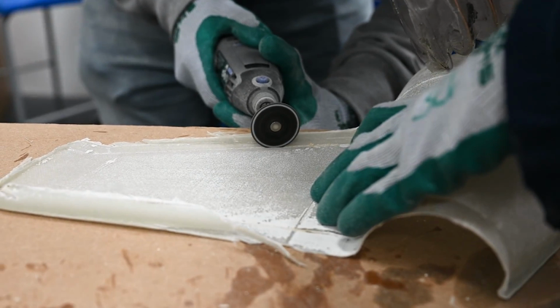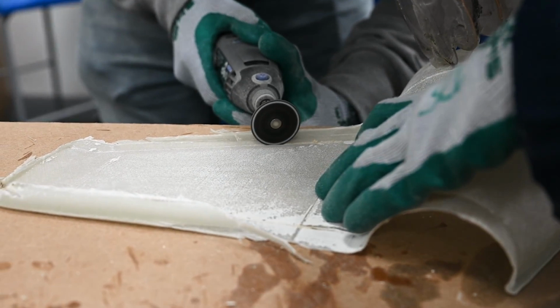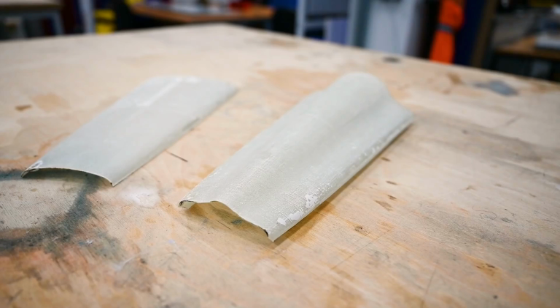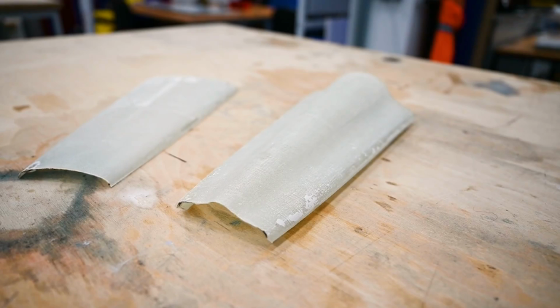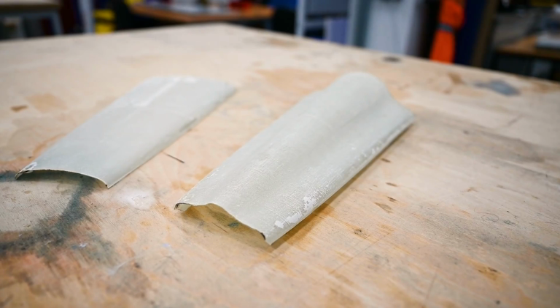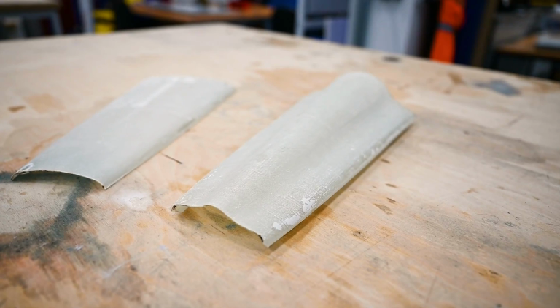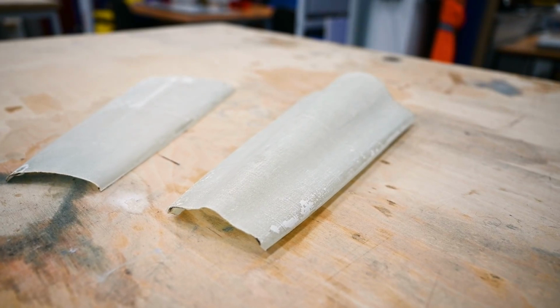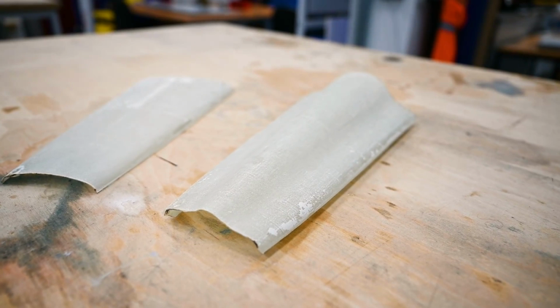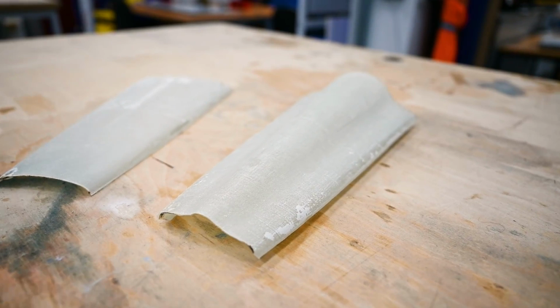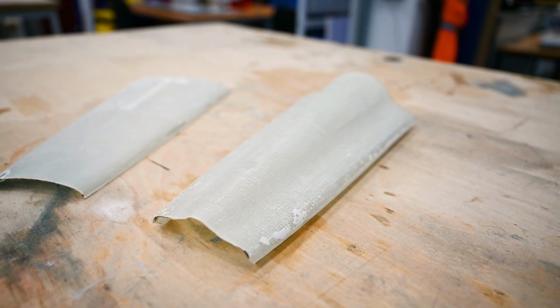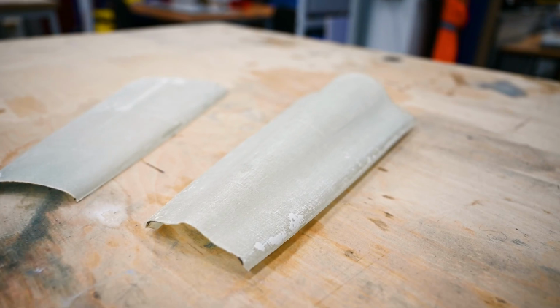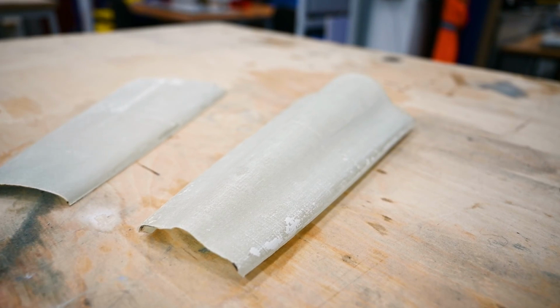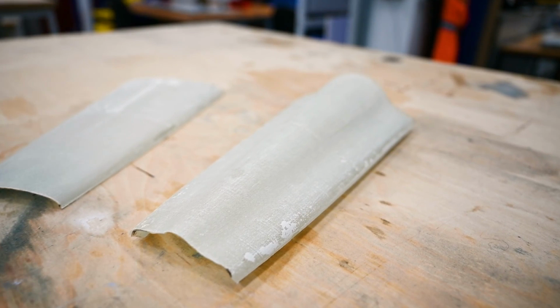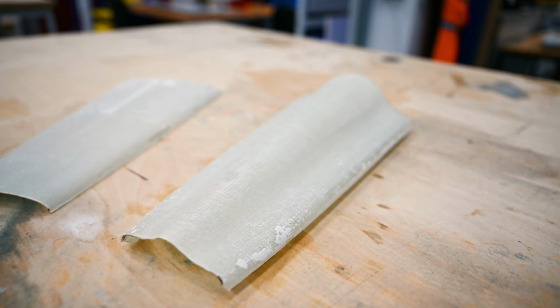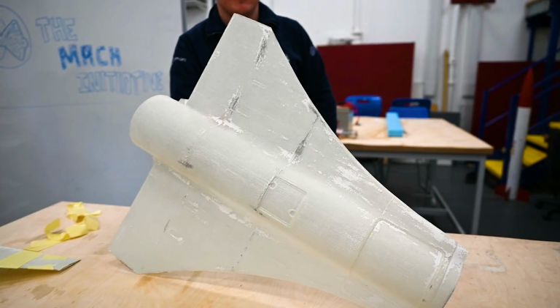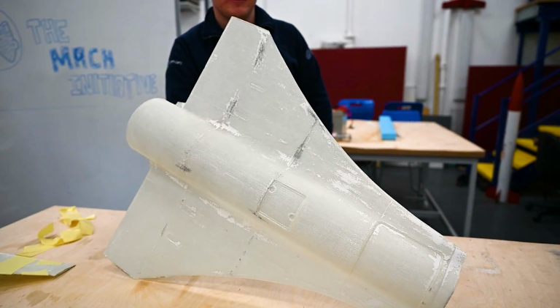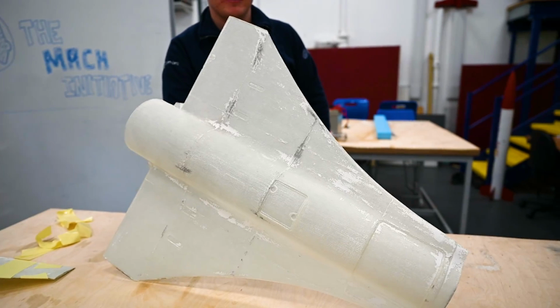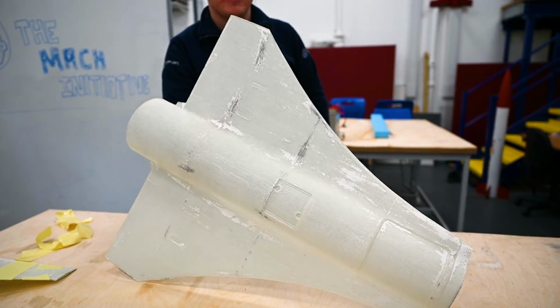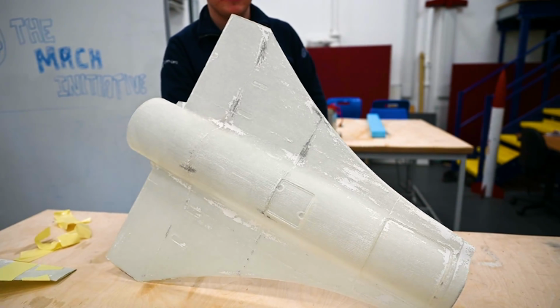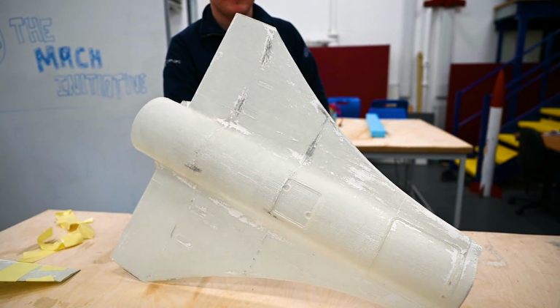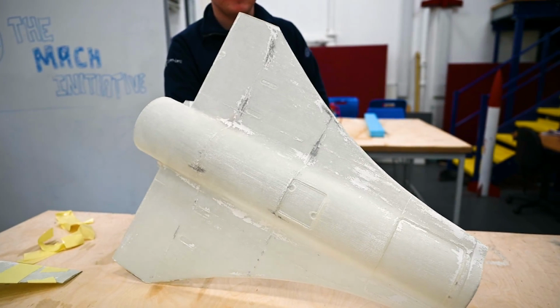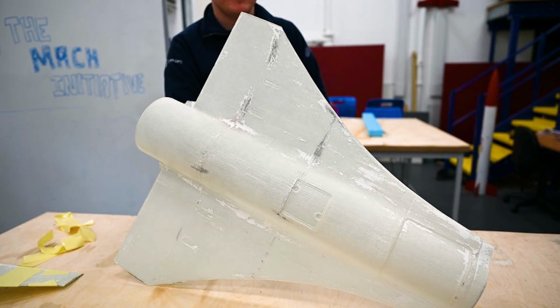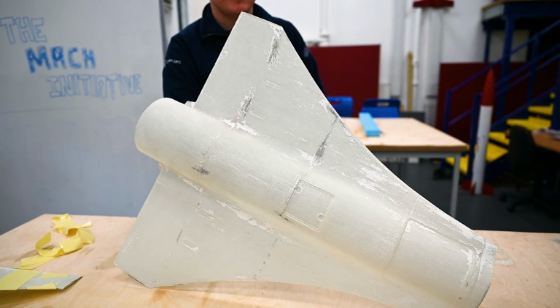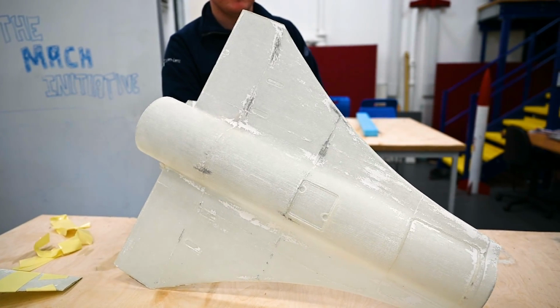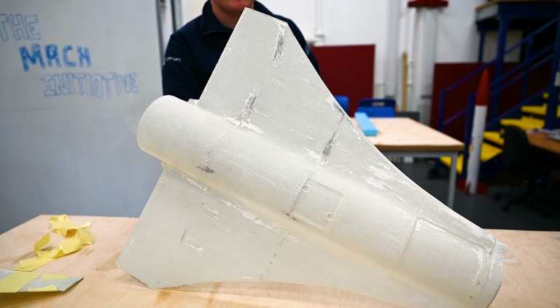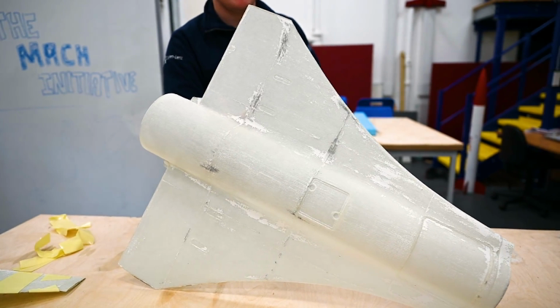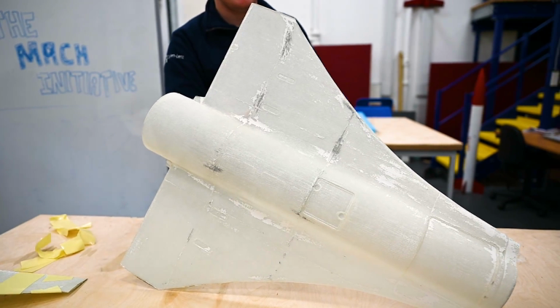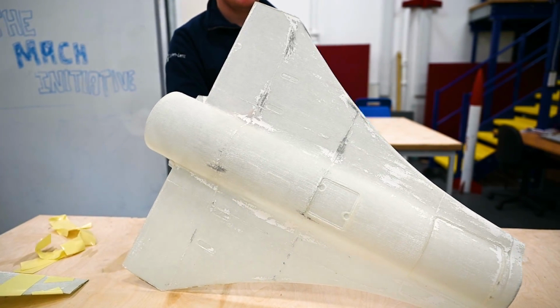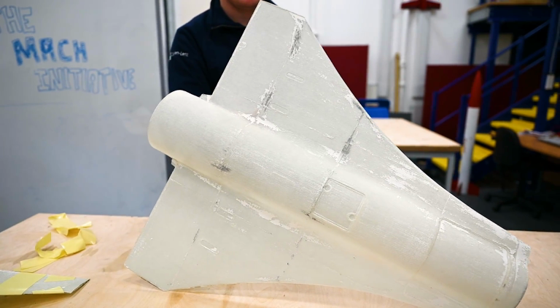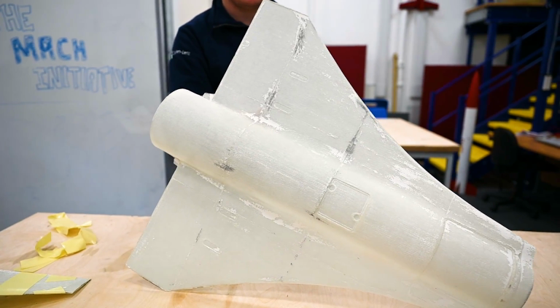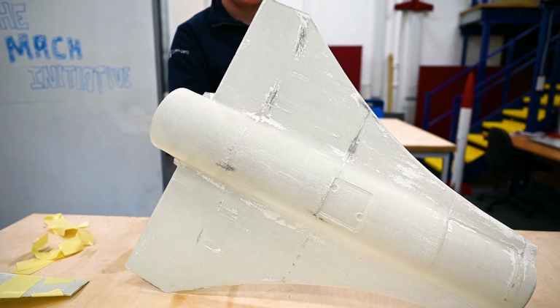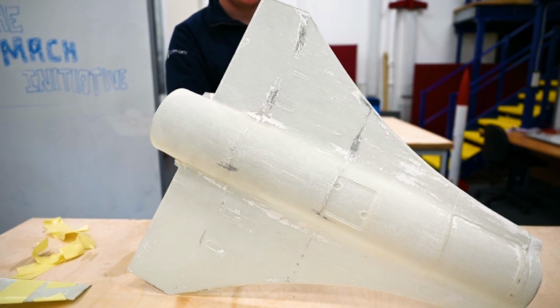Then to finish off, after we'd had all the pieces cleared up, we roughly taped them together with our turbojet slotted in place to see how it all came together.